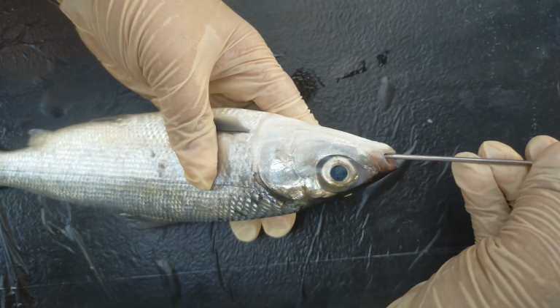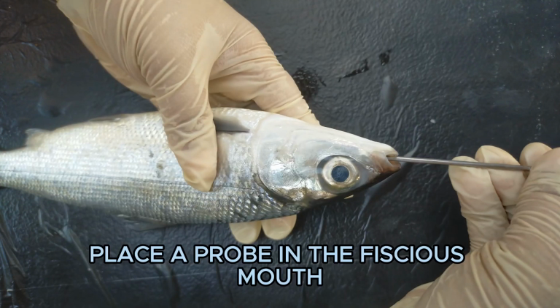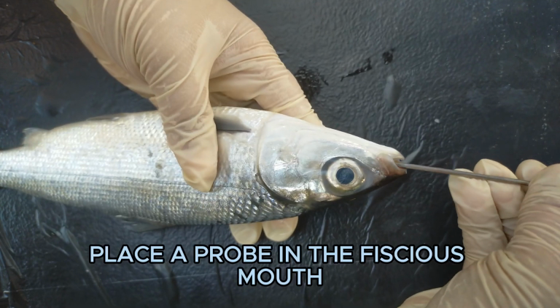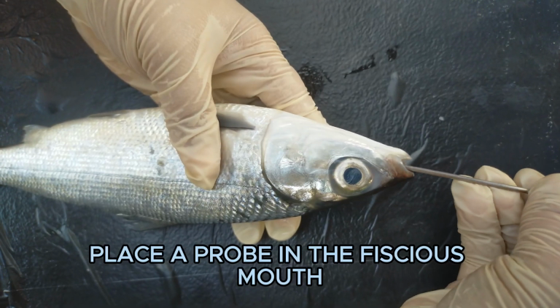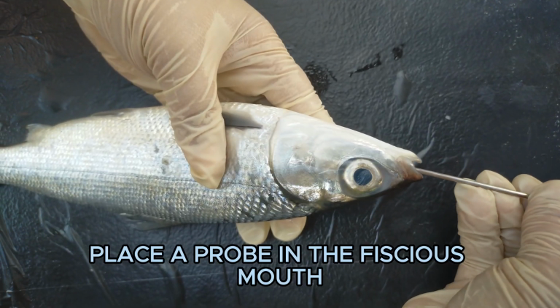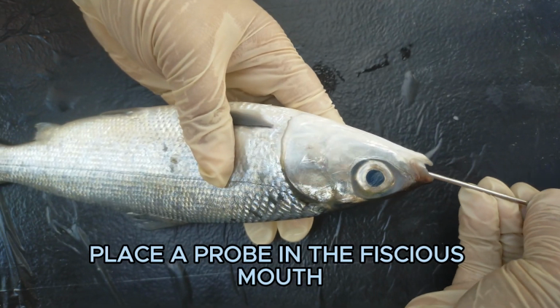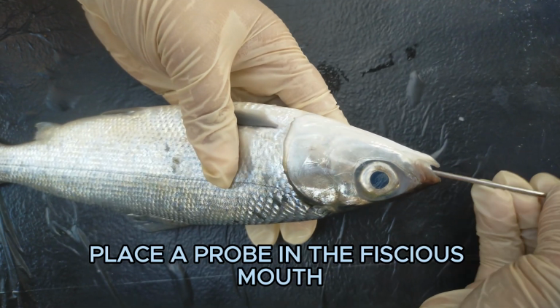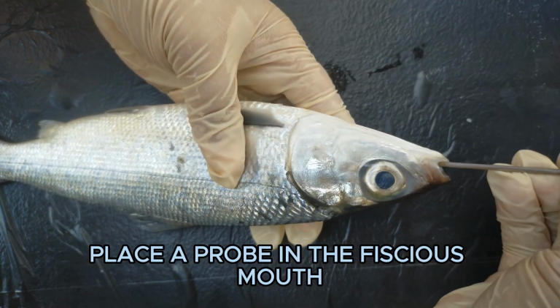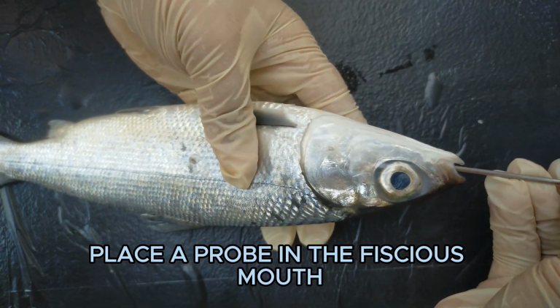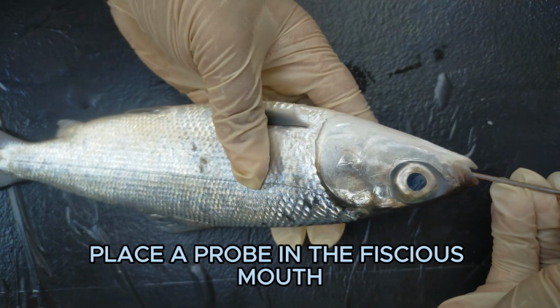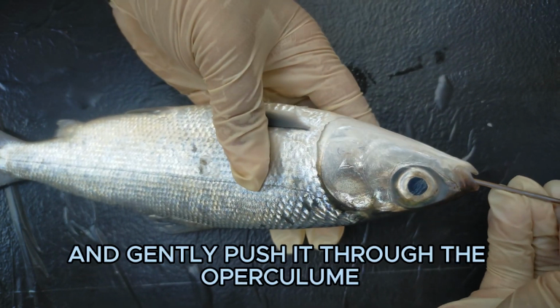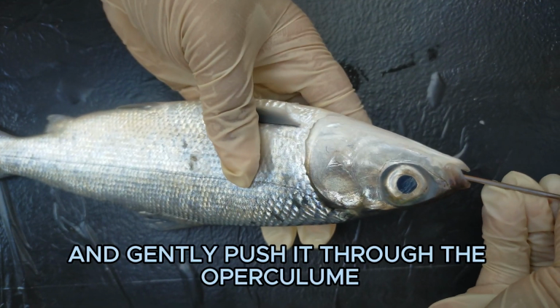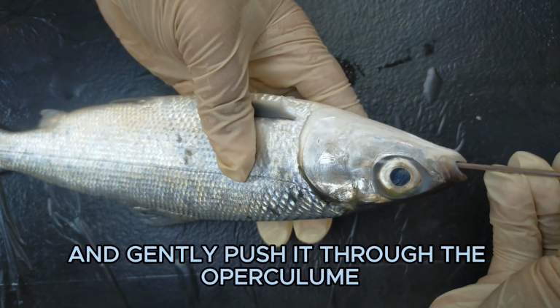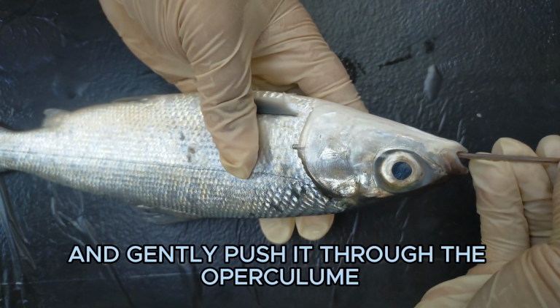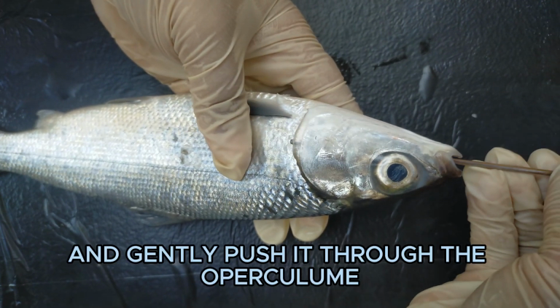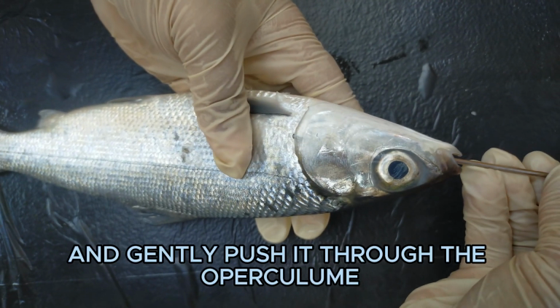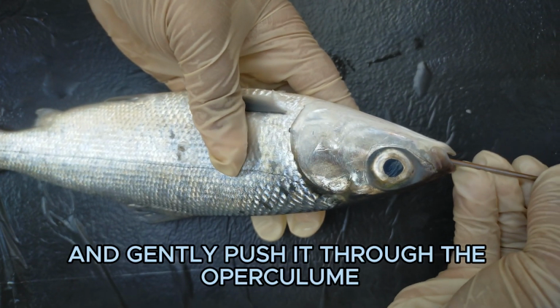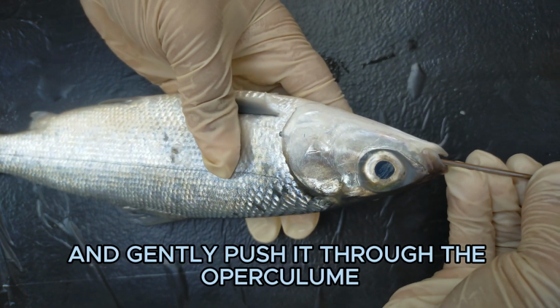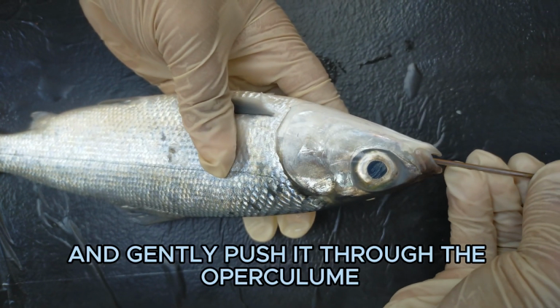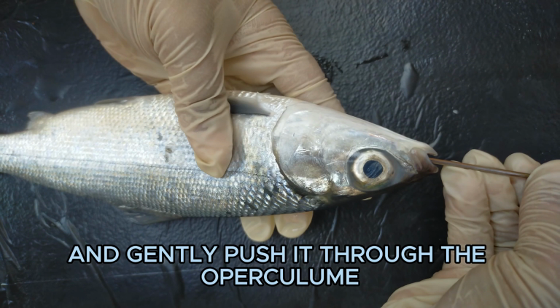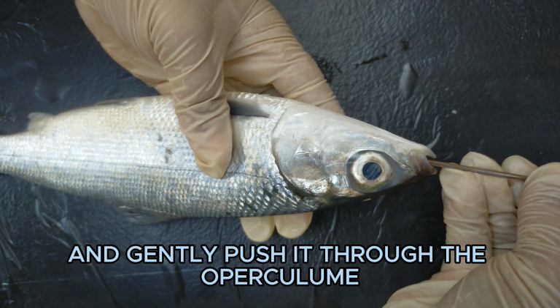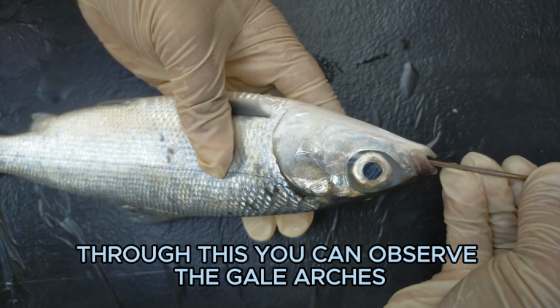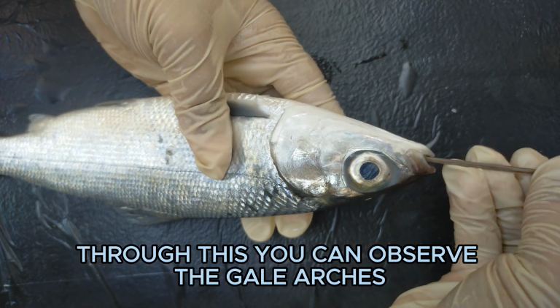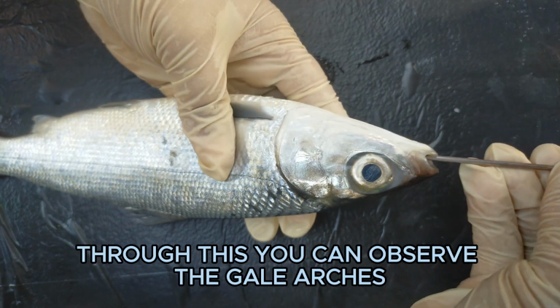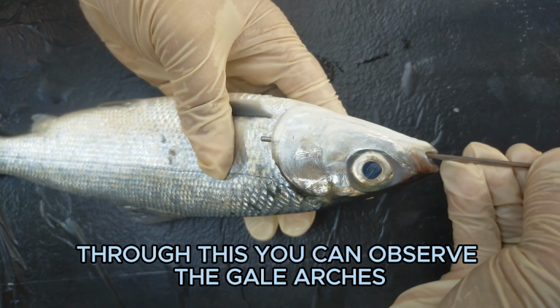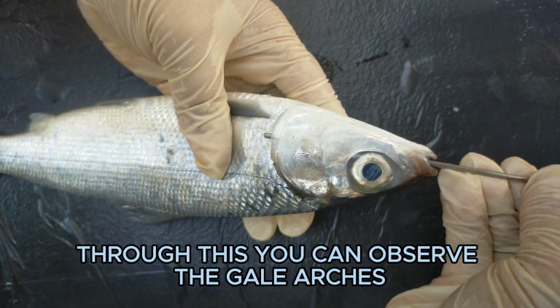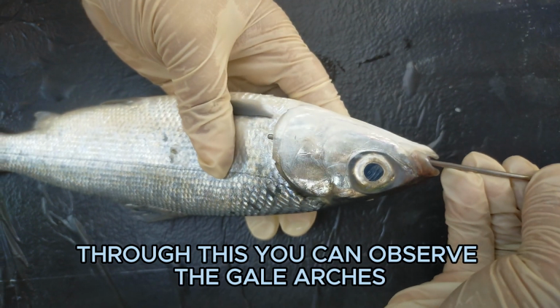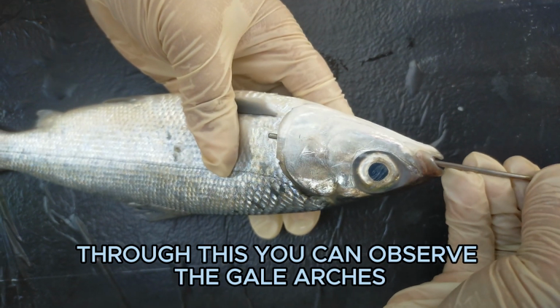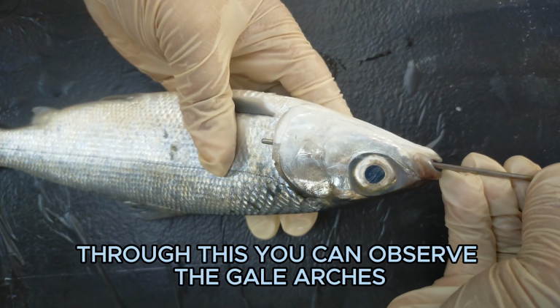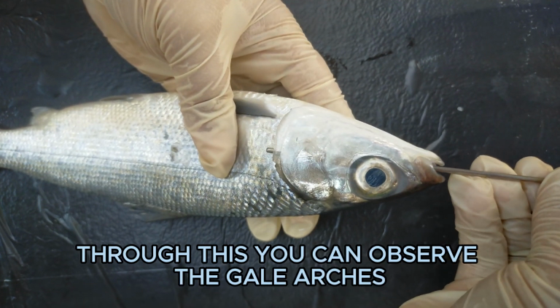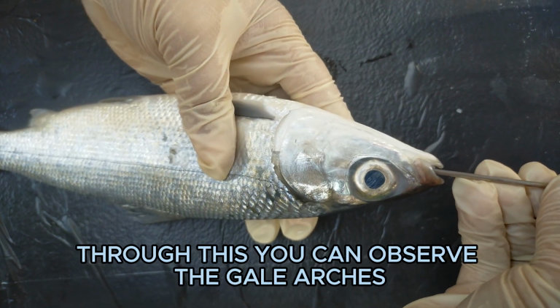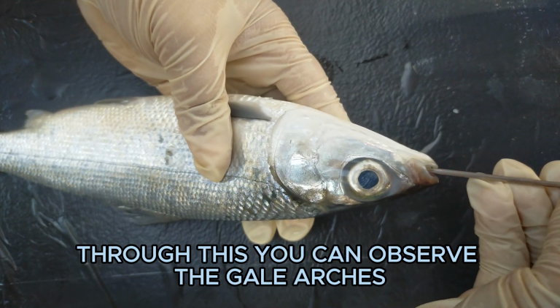Place a probe in the fish's mouth and gently push it through the operculum. Through this, you can observe the gill arches.